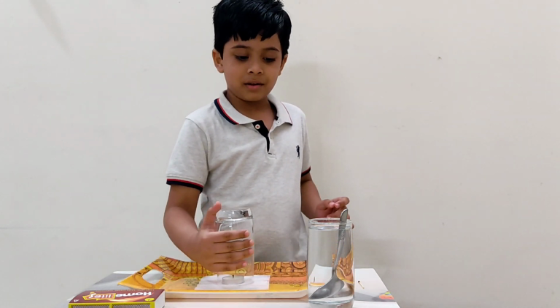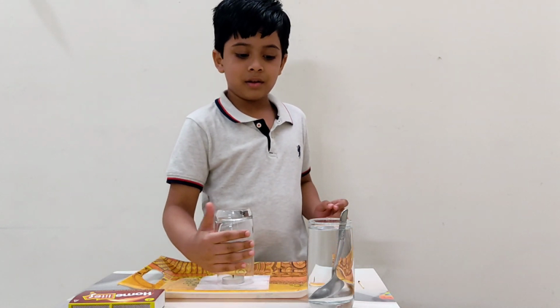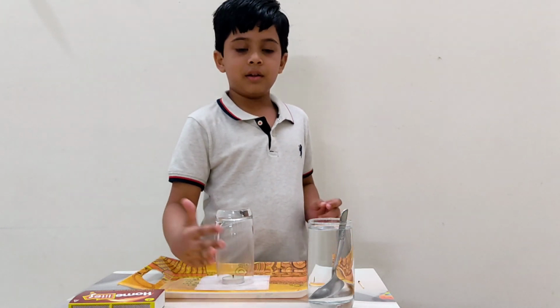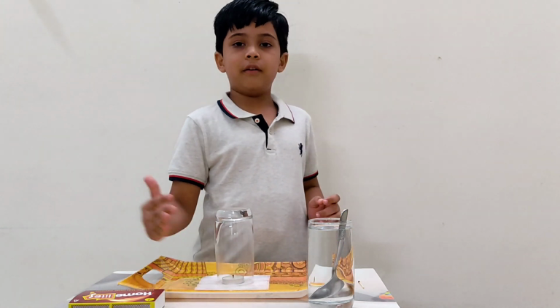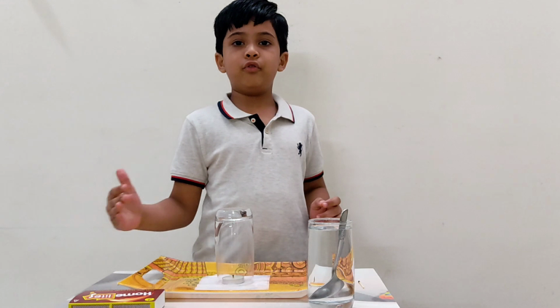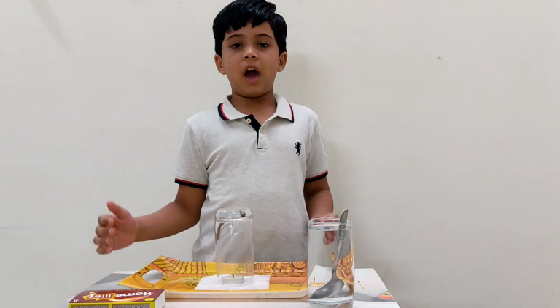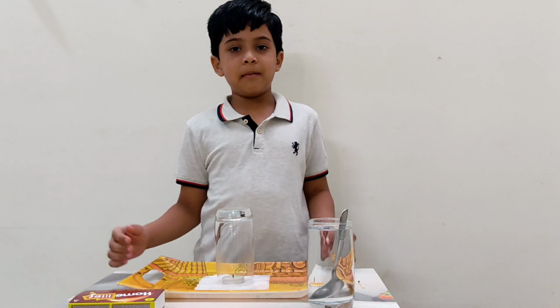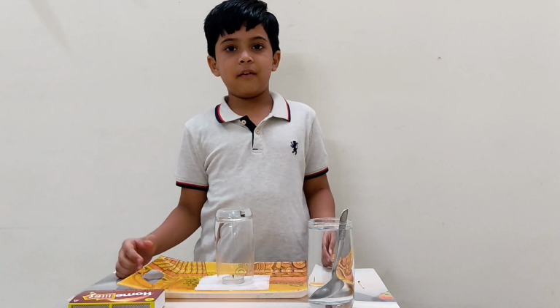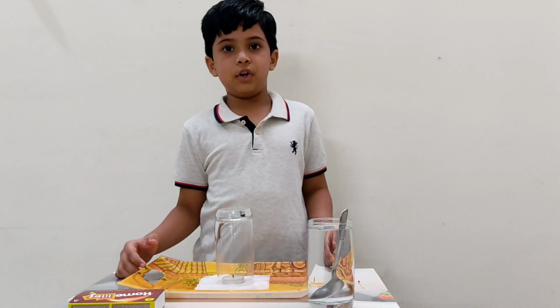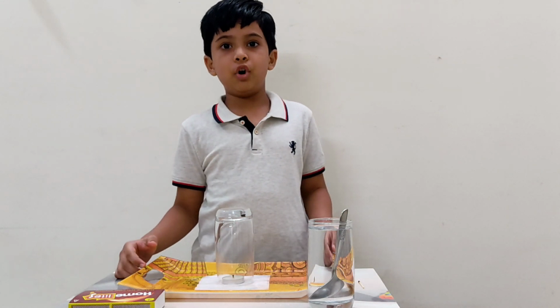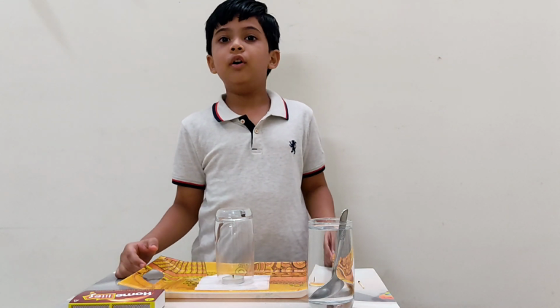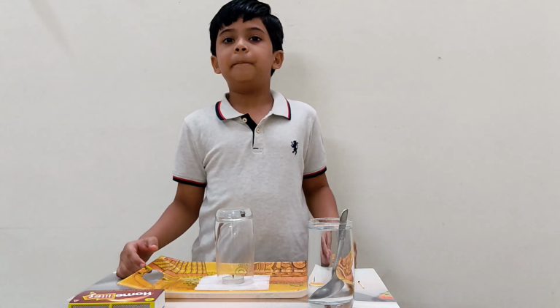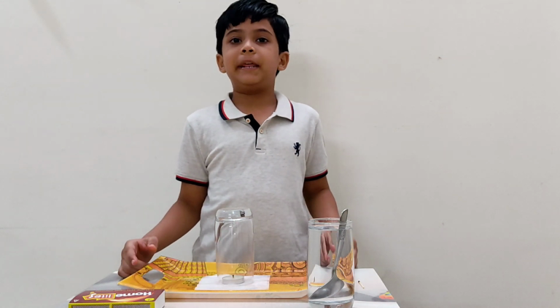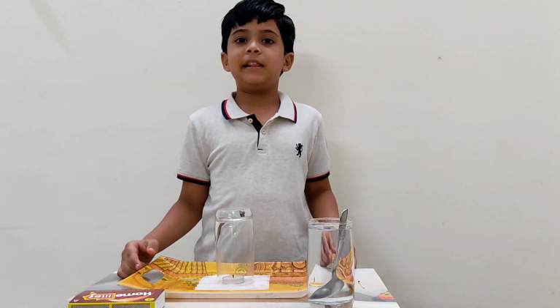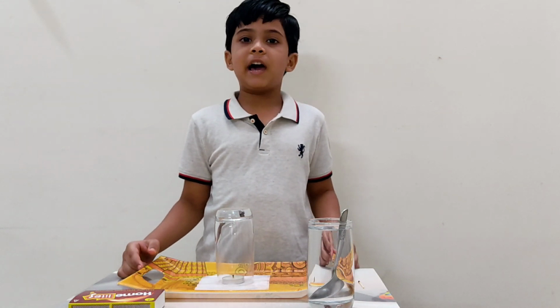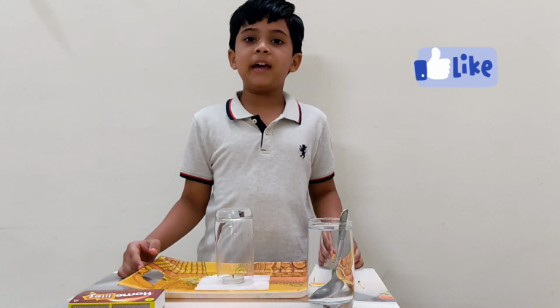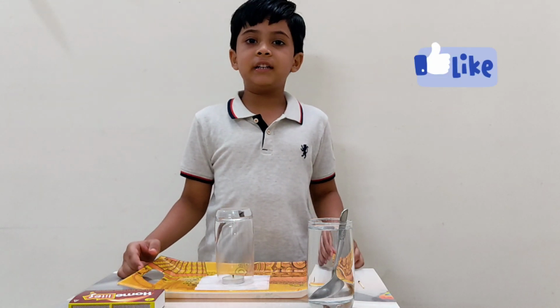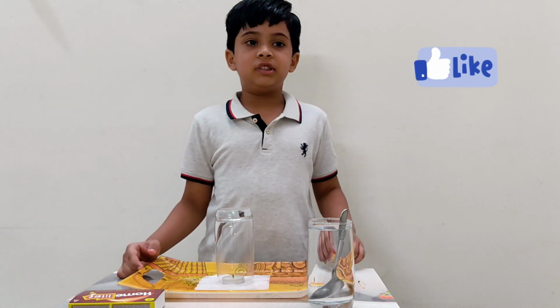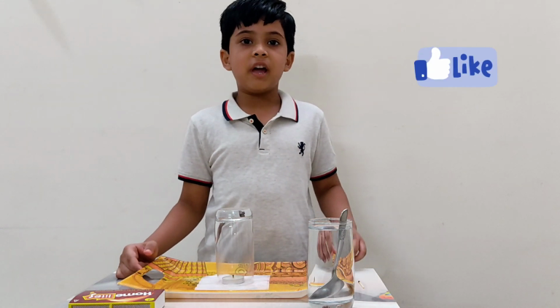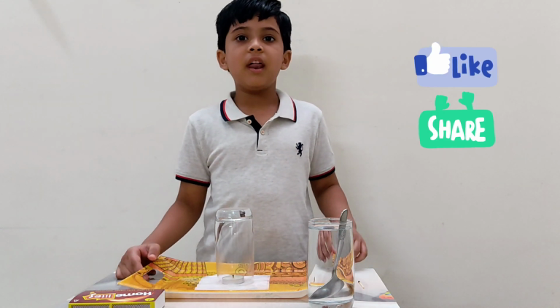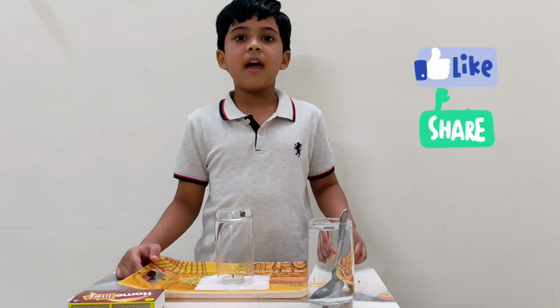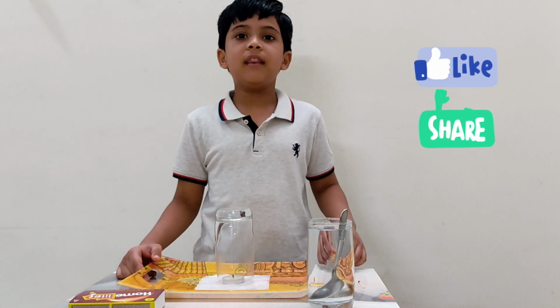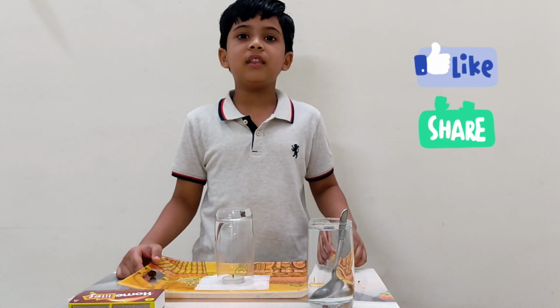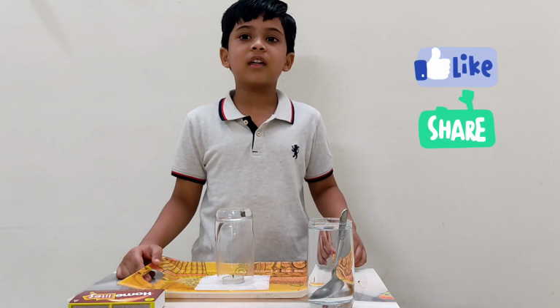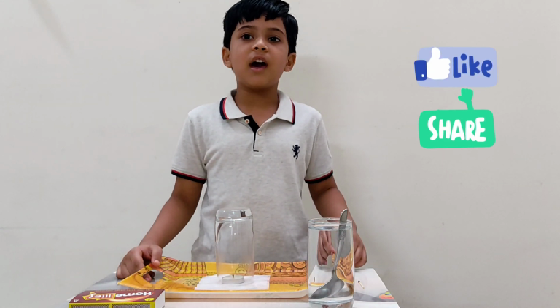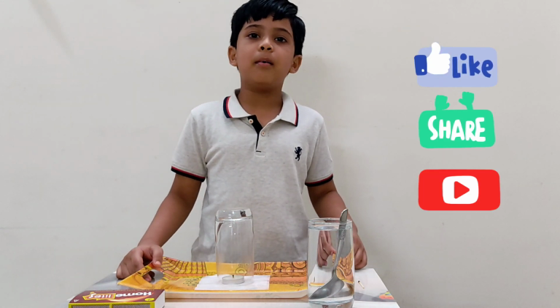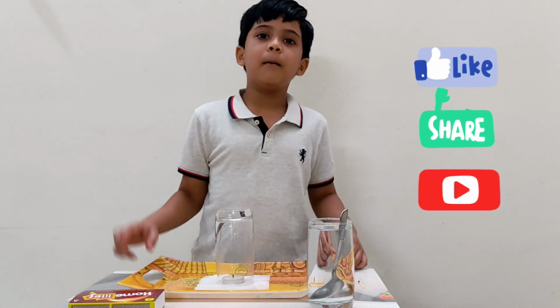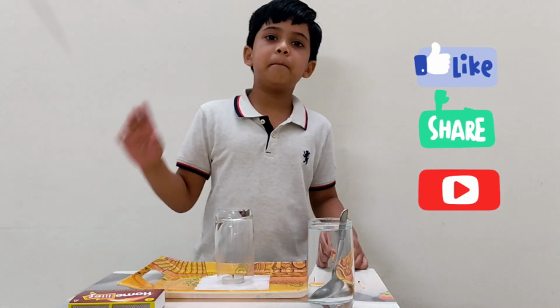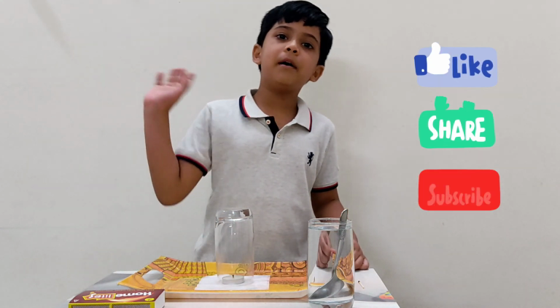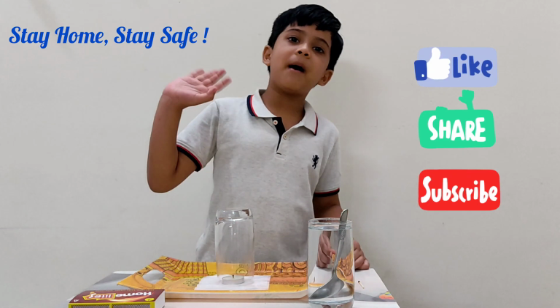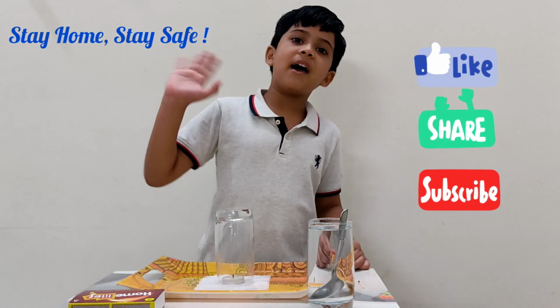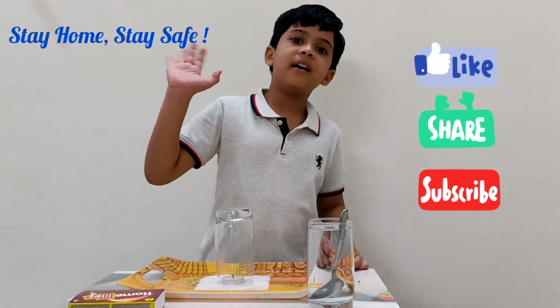If you like my video, please like, share and subscribe. Bye-bye.